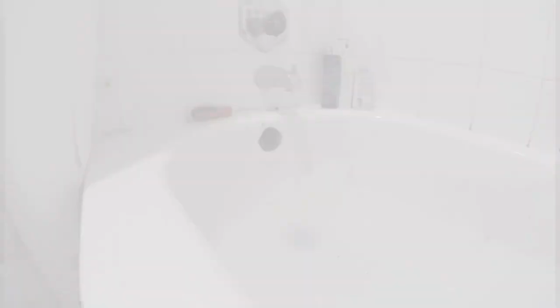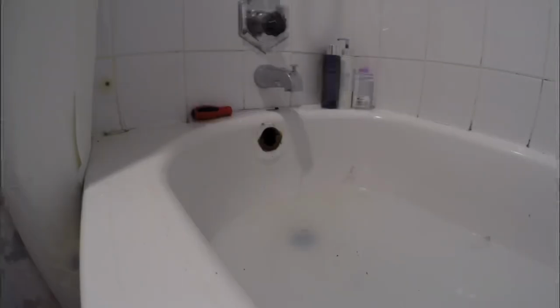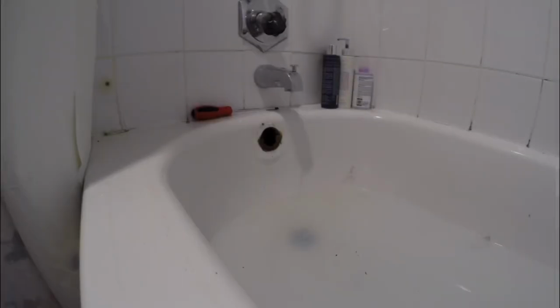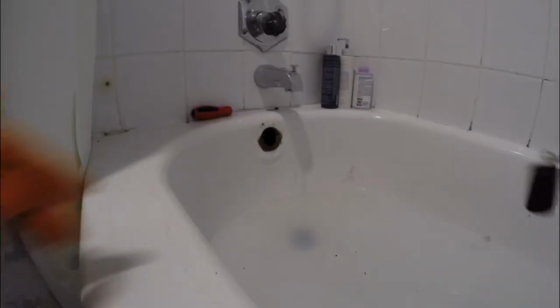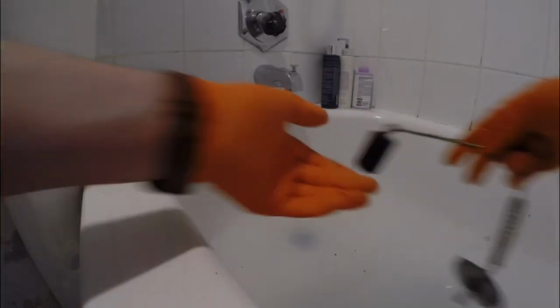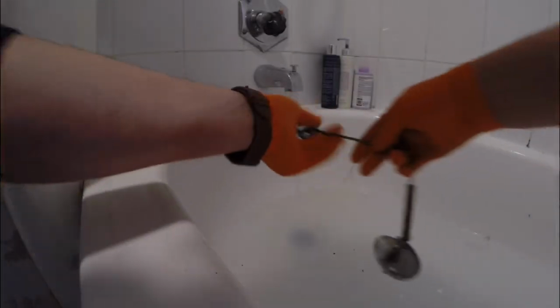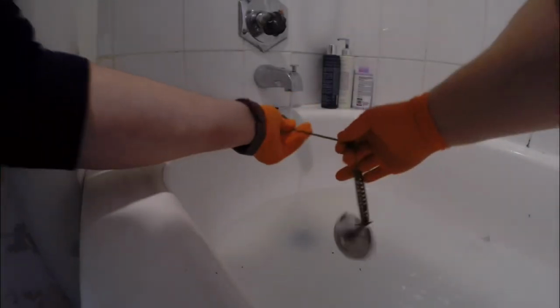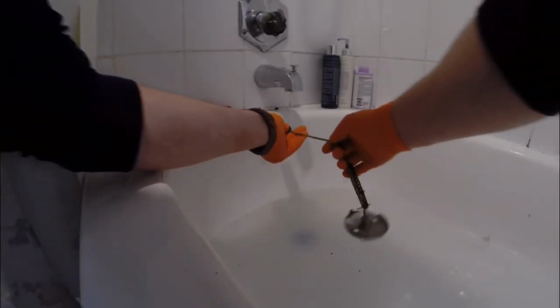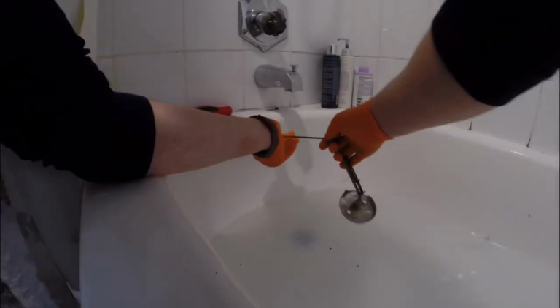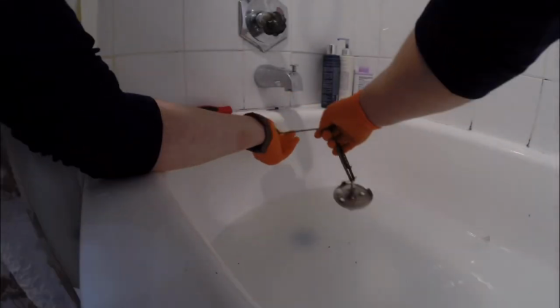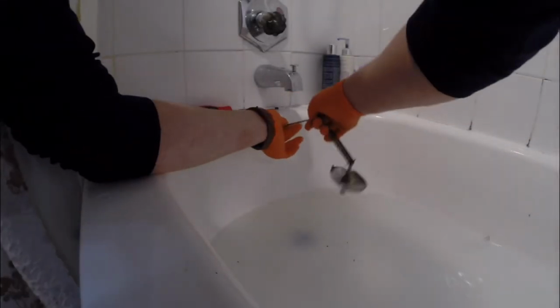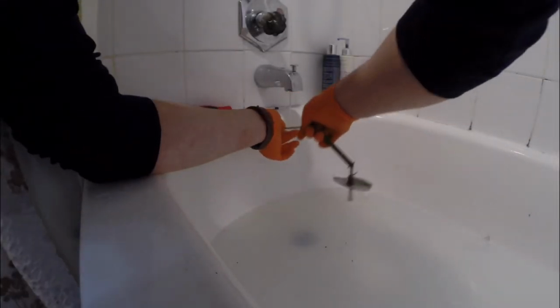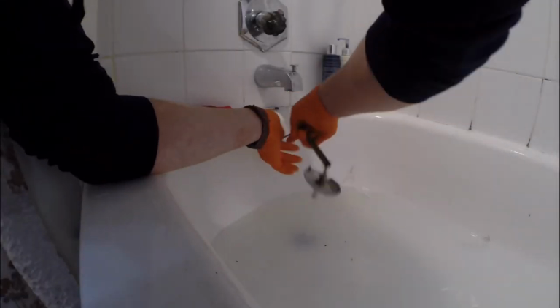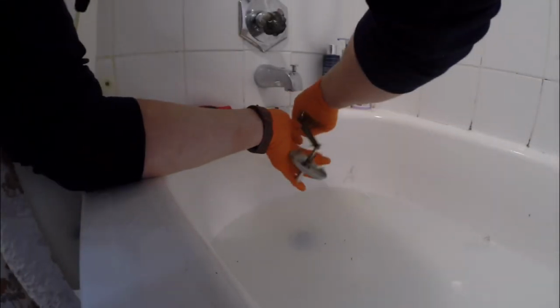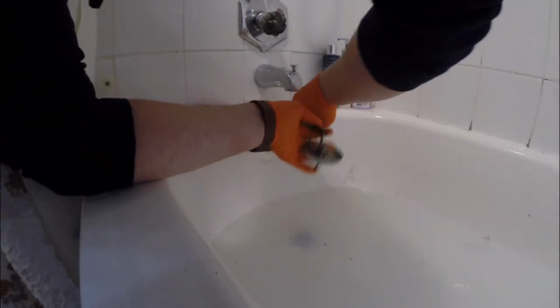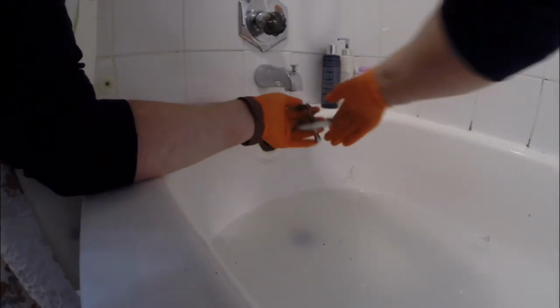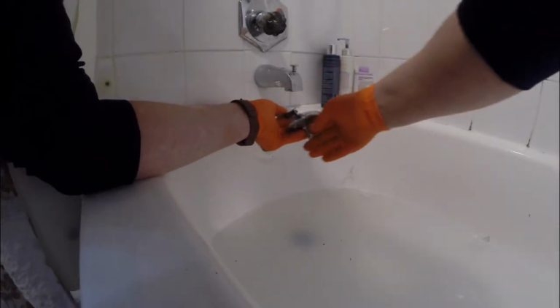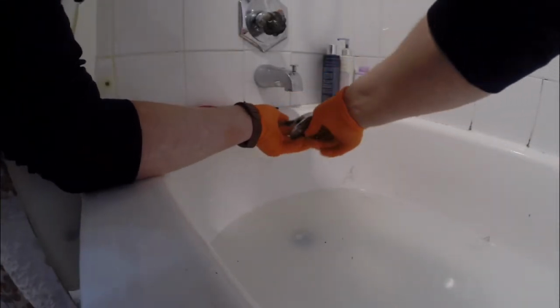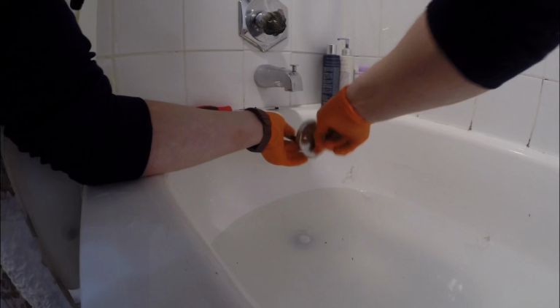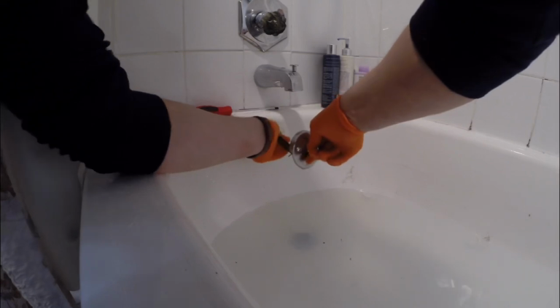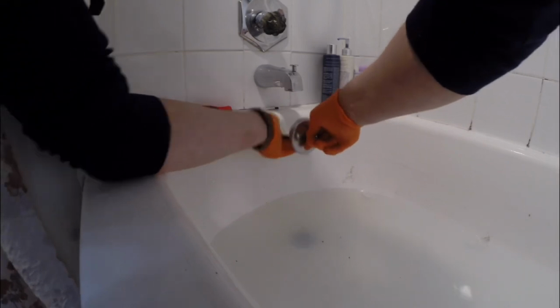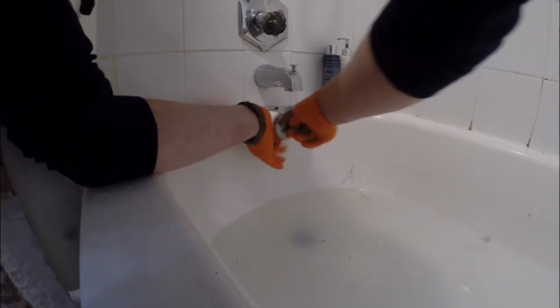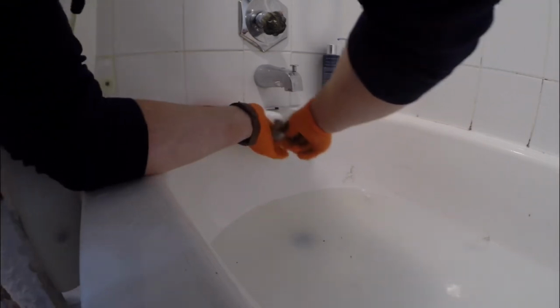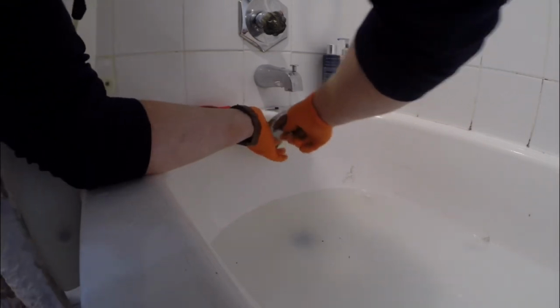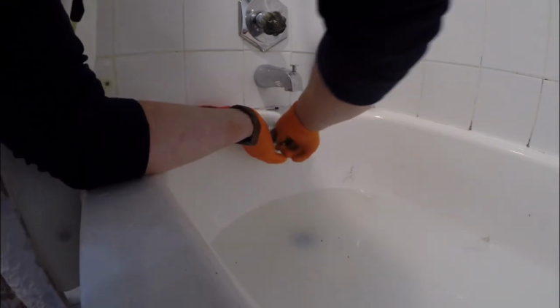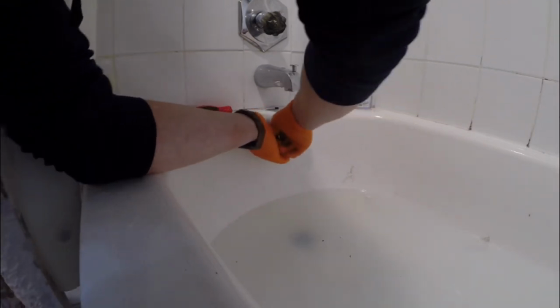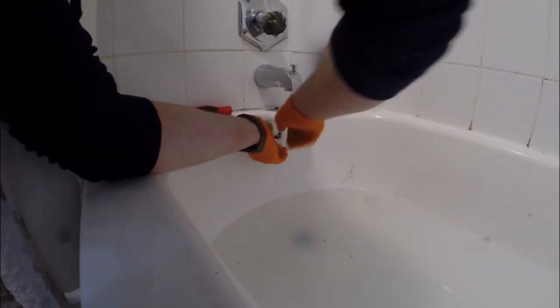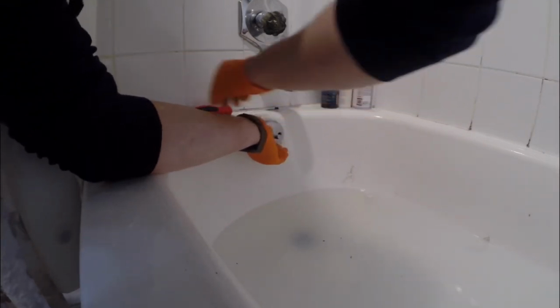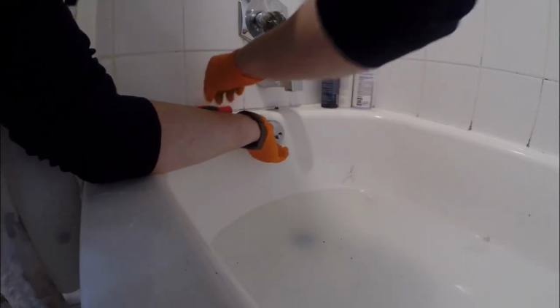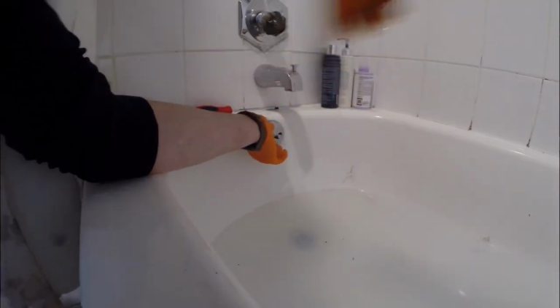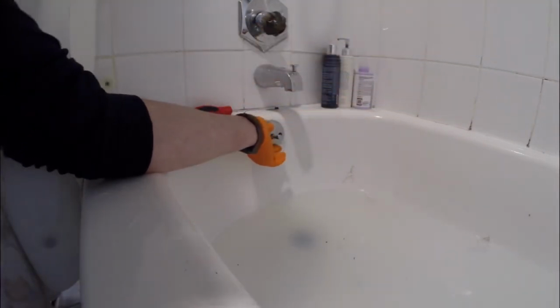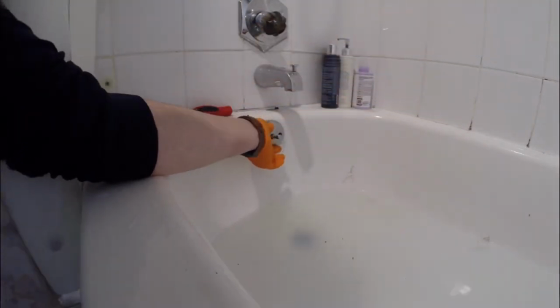Occasionally you get some of the inch-and-a-half cast iron traps that have the little clean-out plug on the bottom, and those can be a little bit harder to jump.